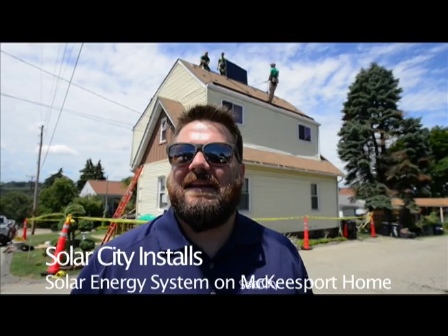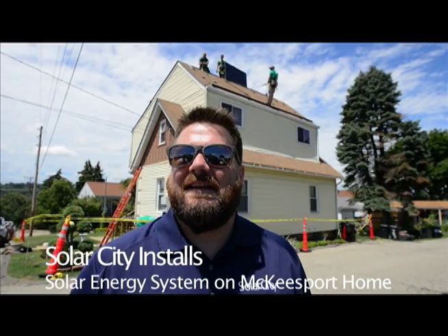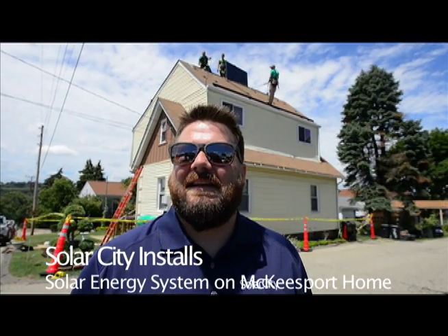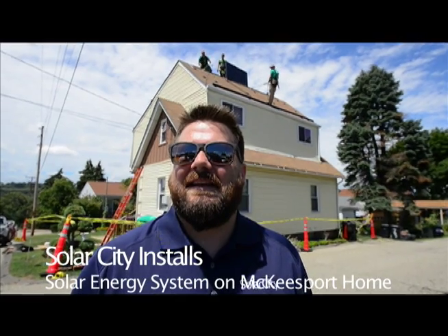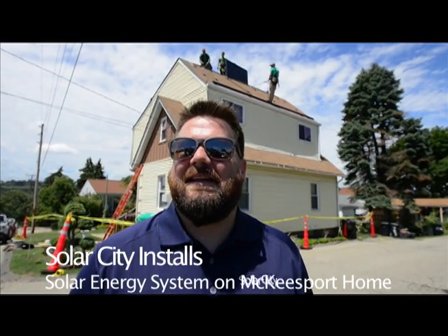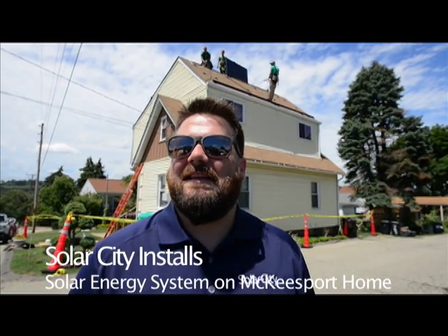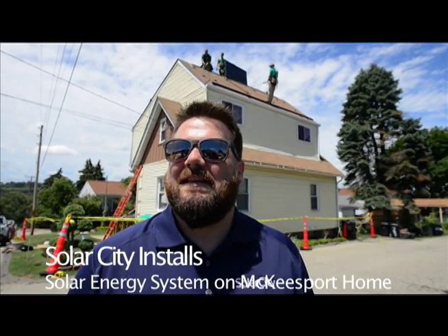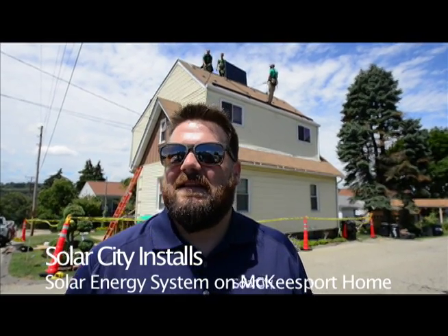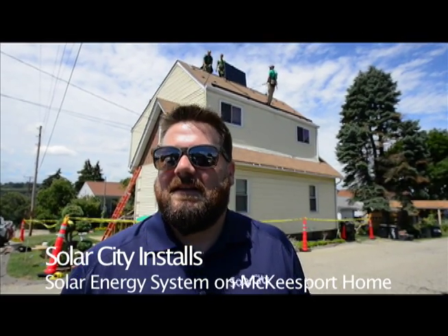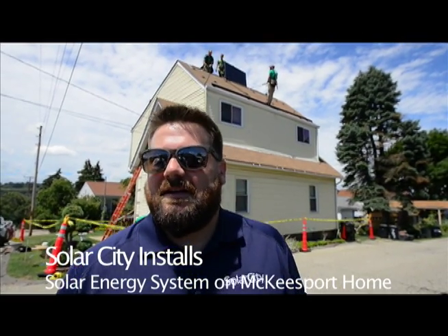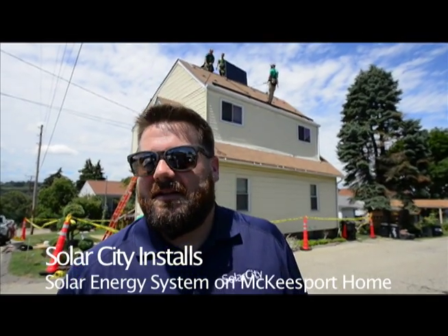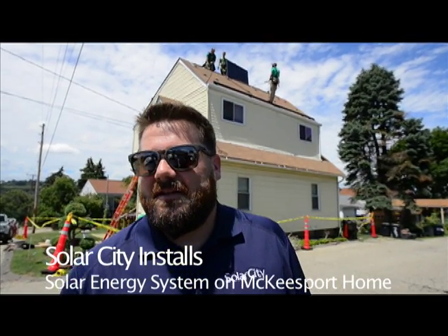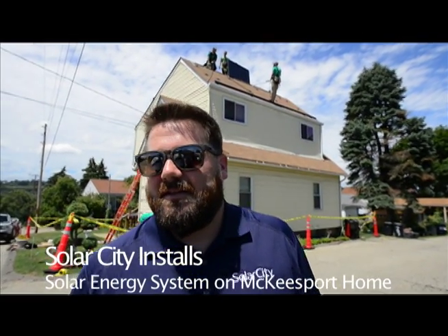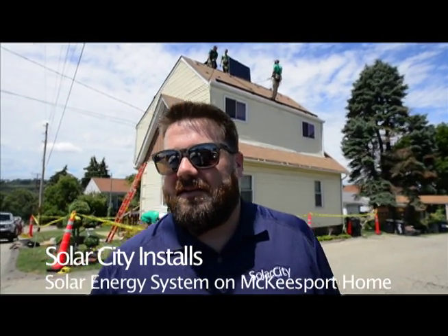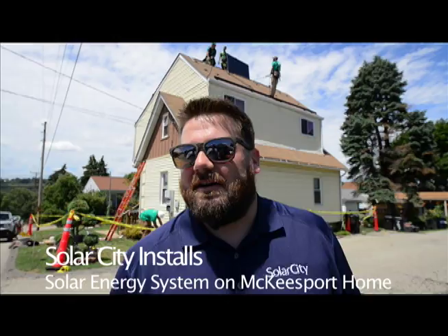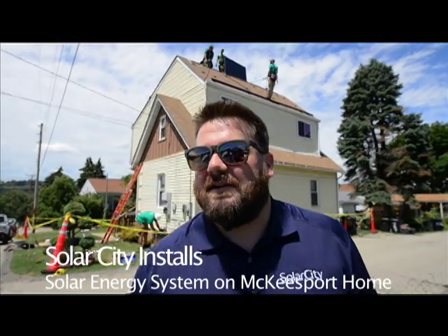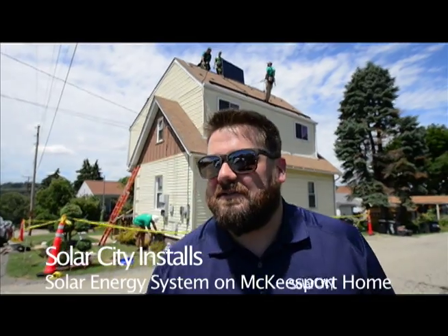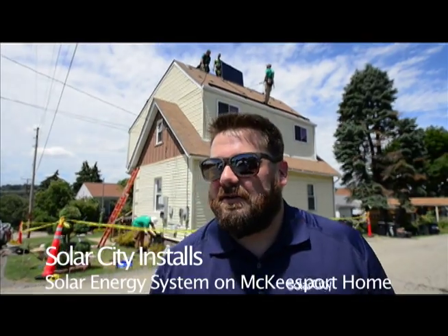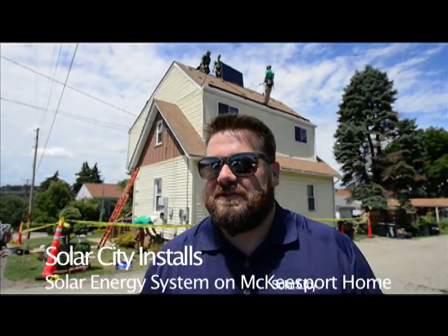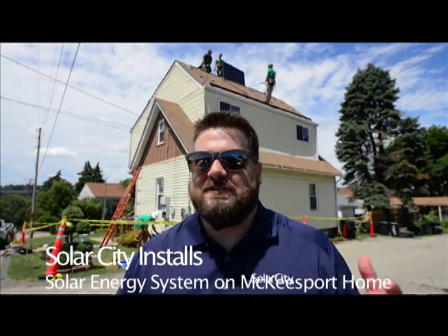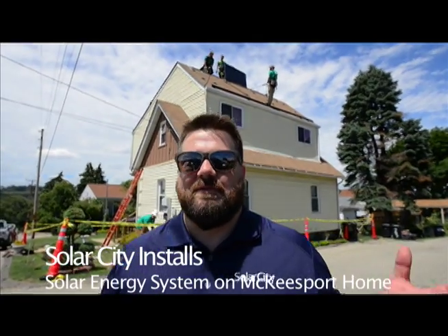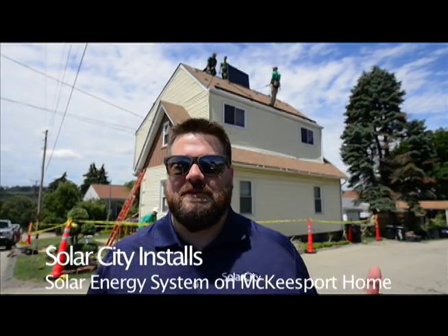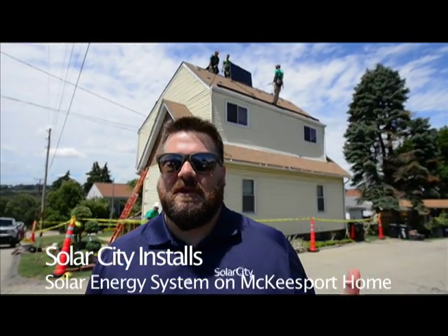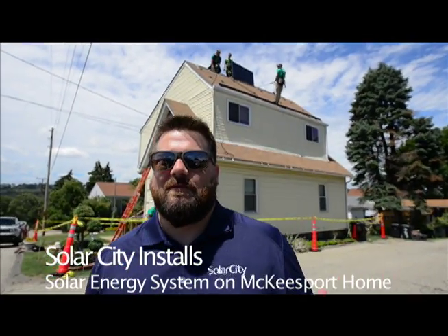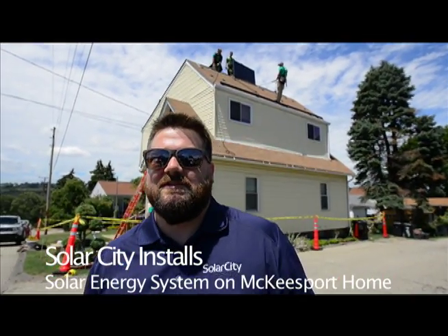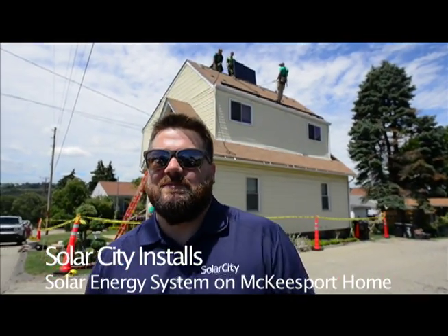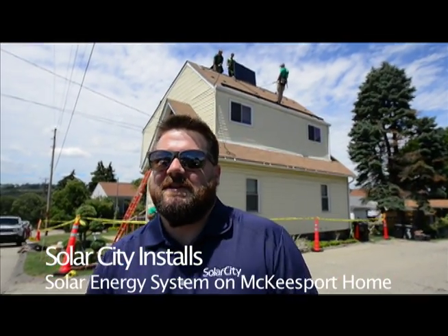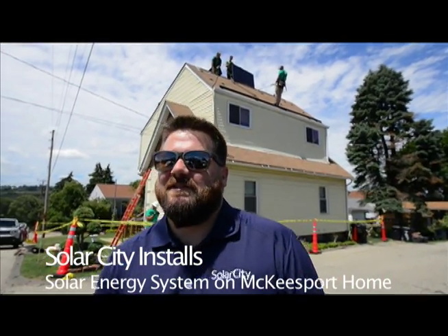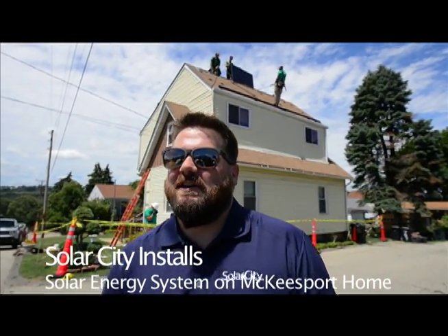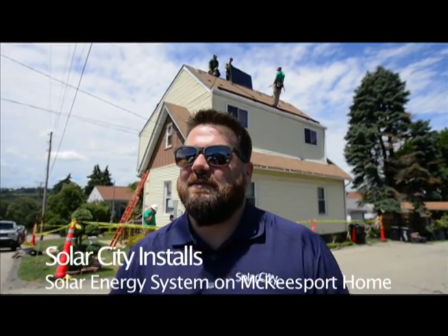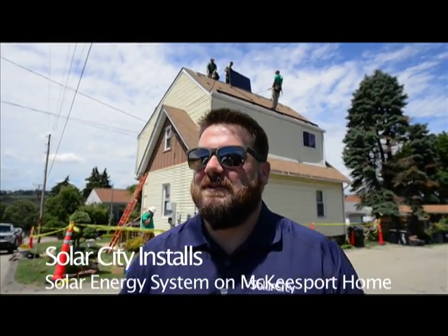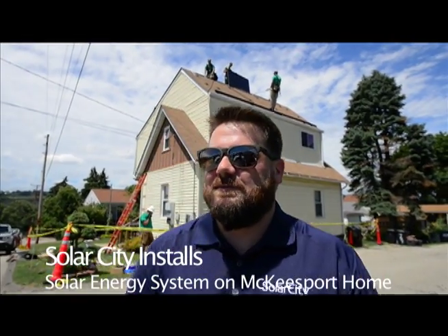Josh, tell us a little bit about what we're seeing here today. All right, so I'm Josh, I'm the Regional Operations Manager here in Pittsburgh.